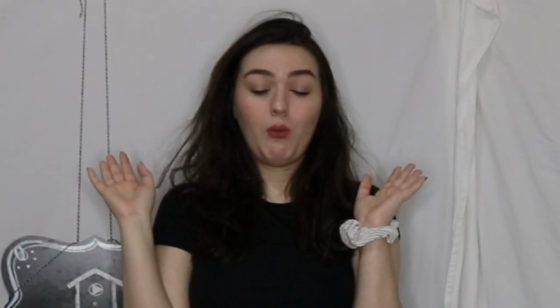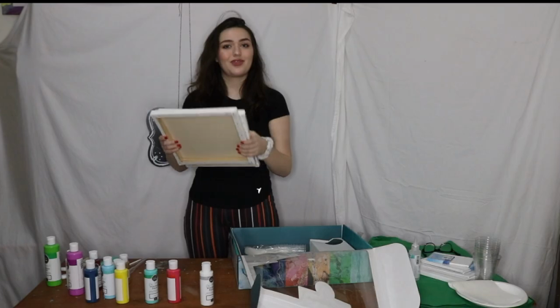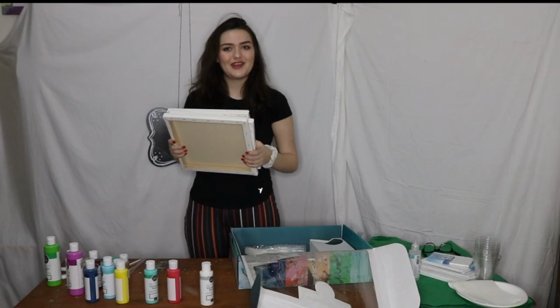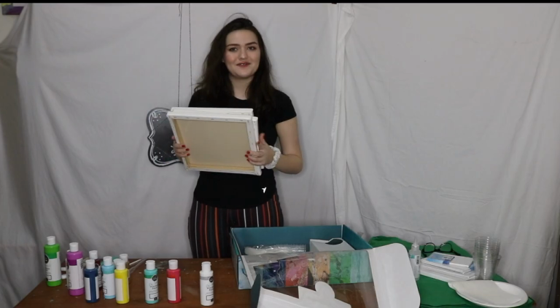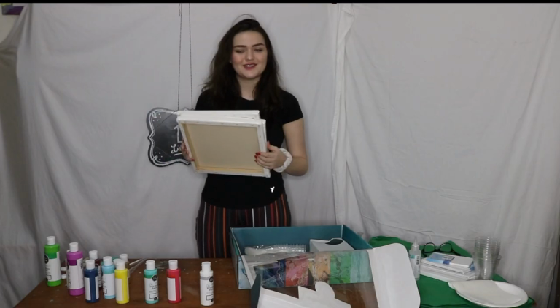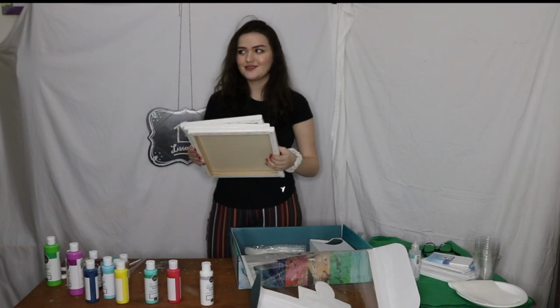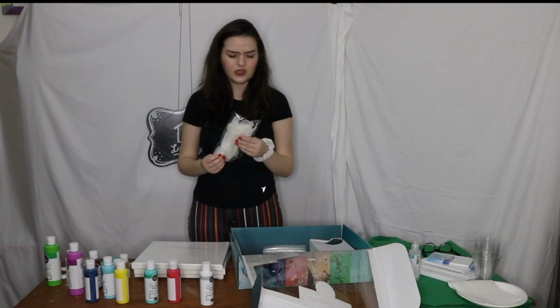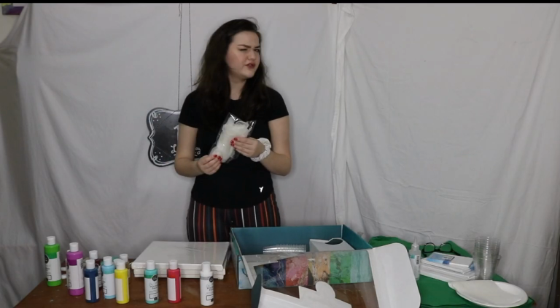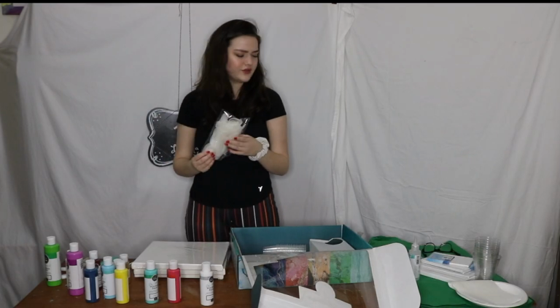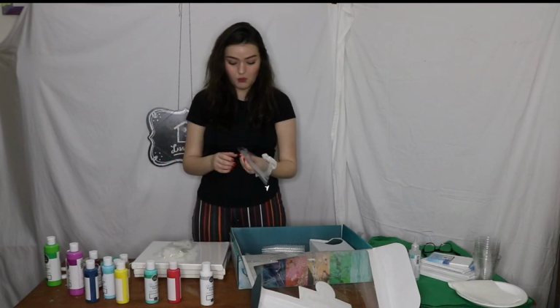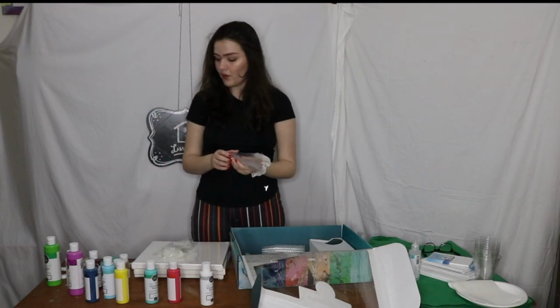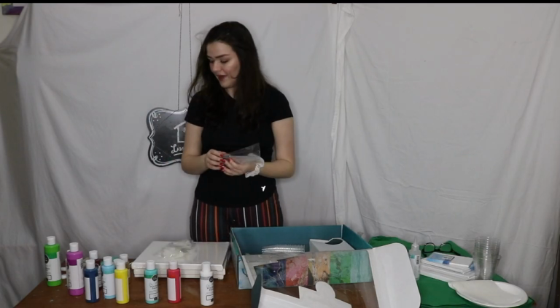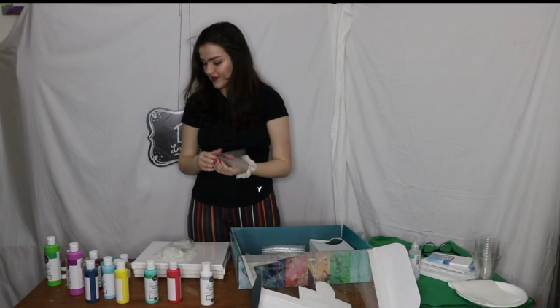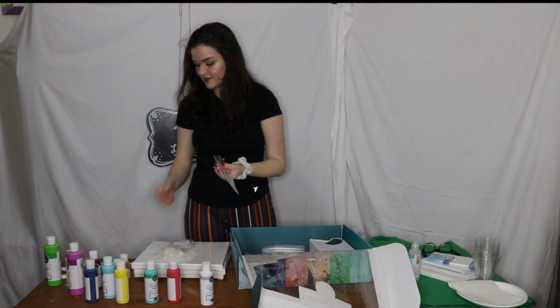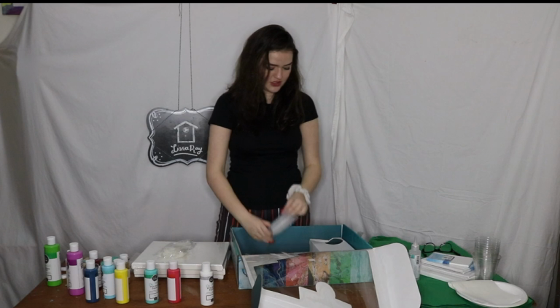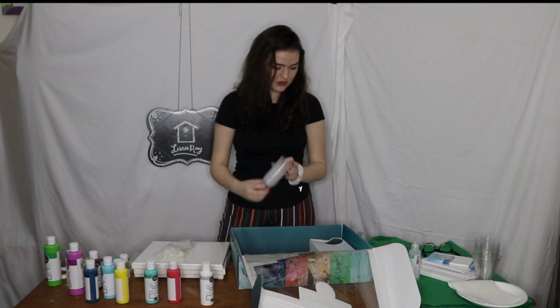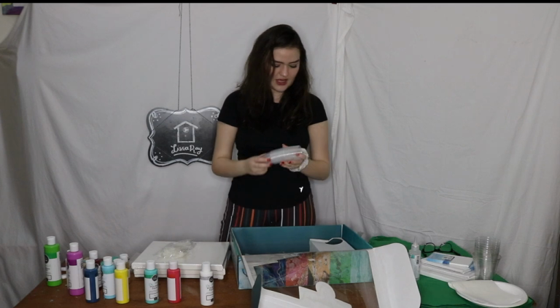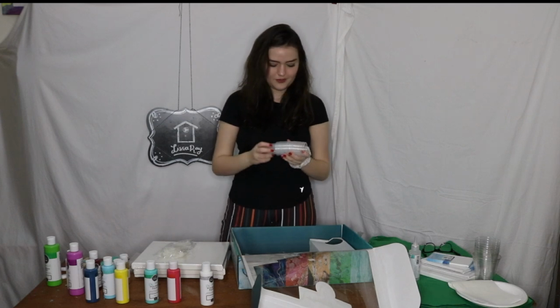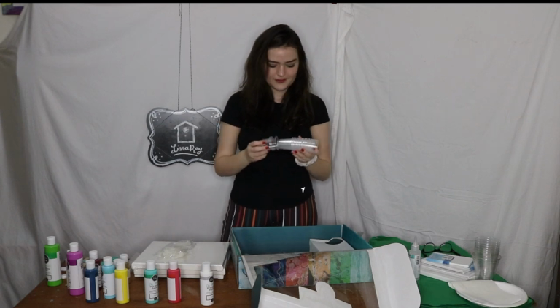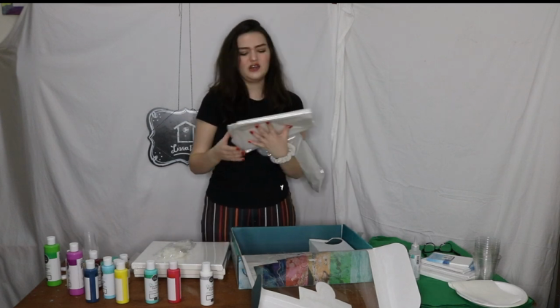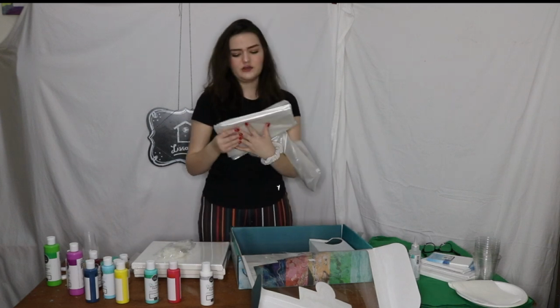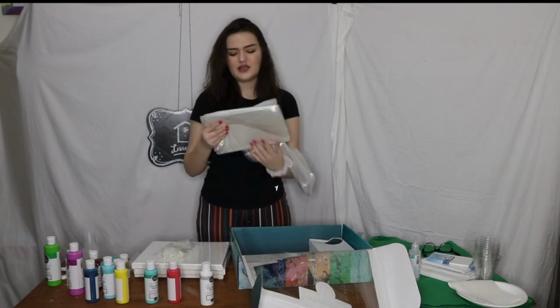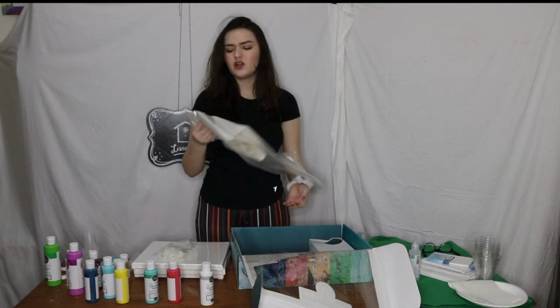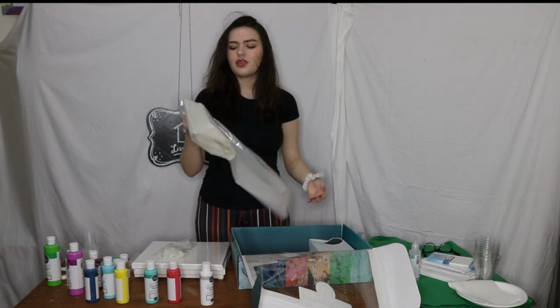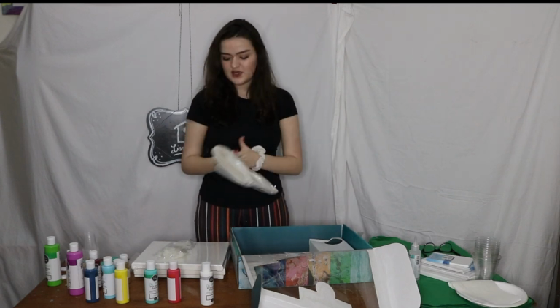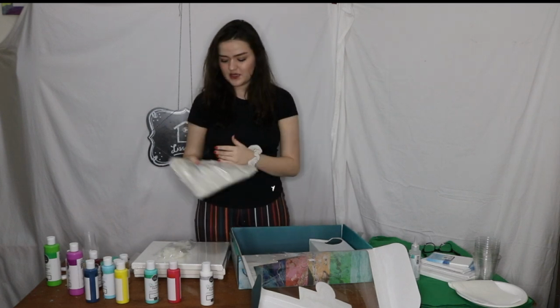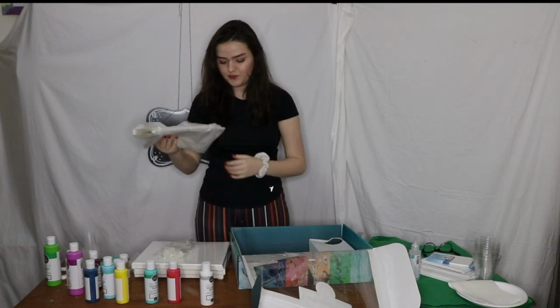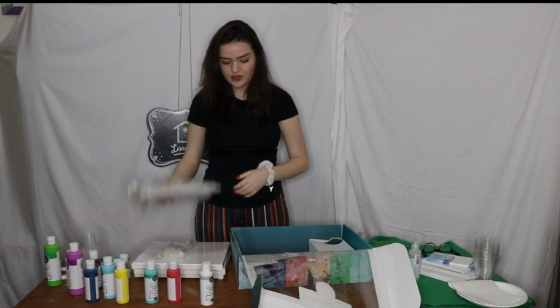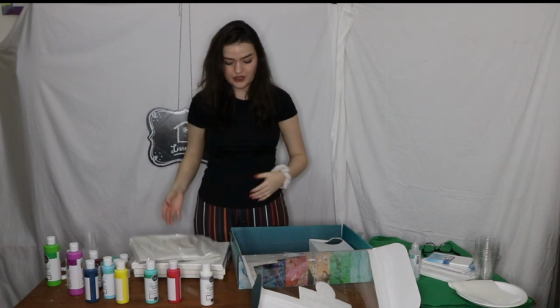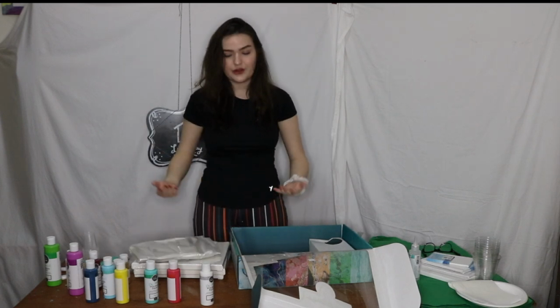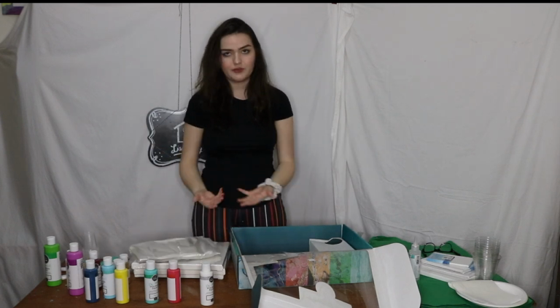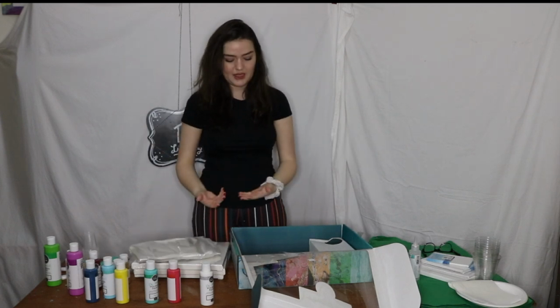Three canvases. Gloves. More pipettes. A bunch of little cups. A tablecloth. Something to put under your paint.